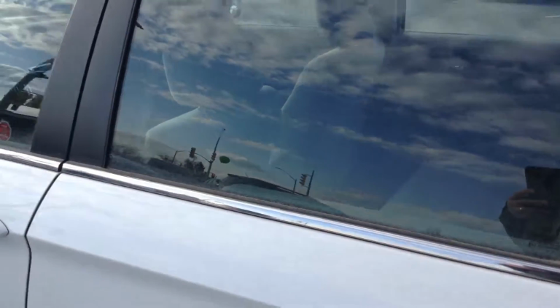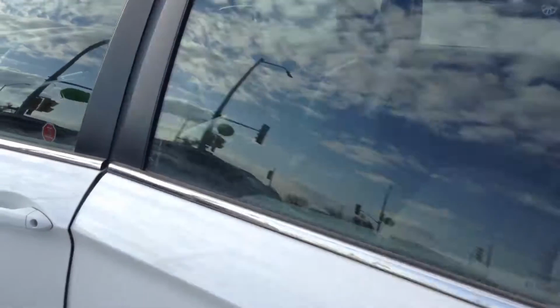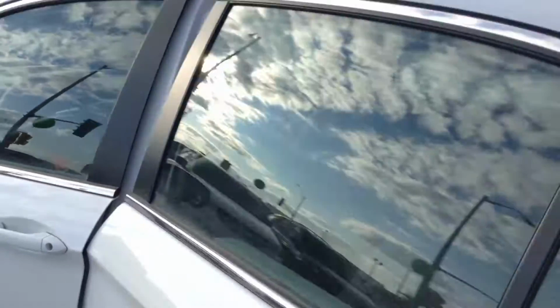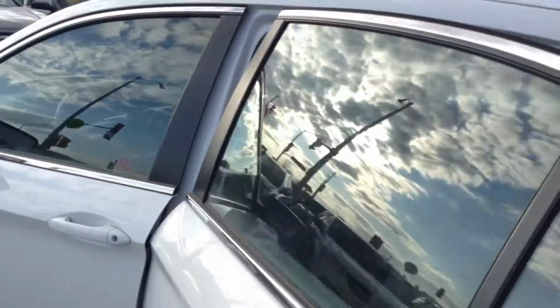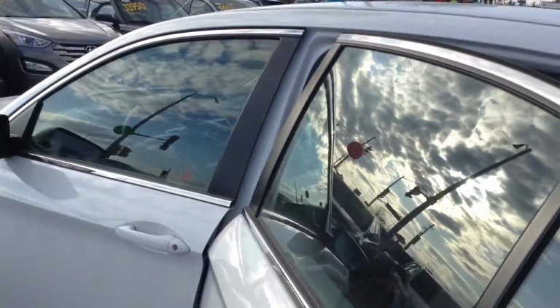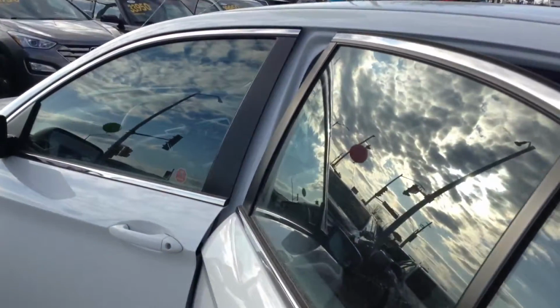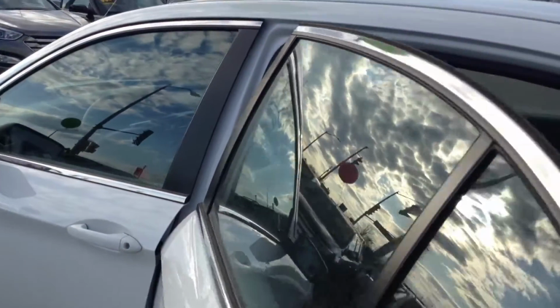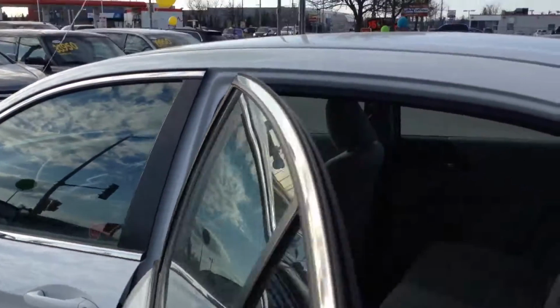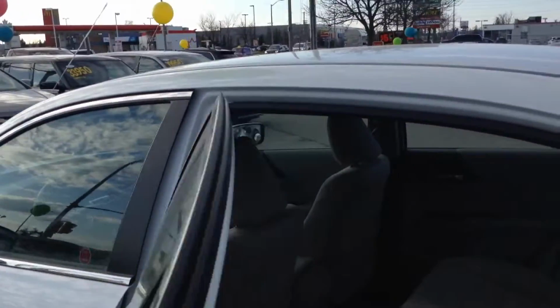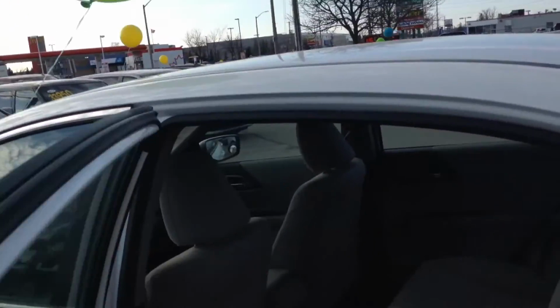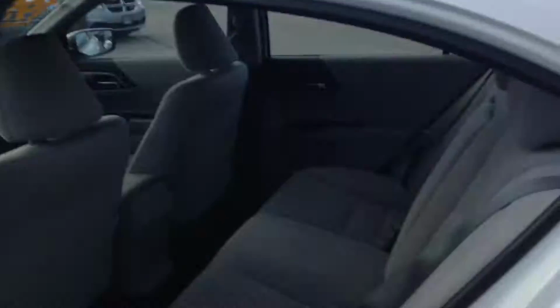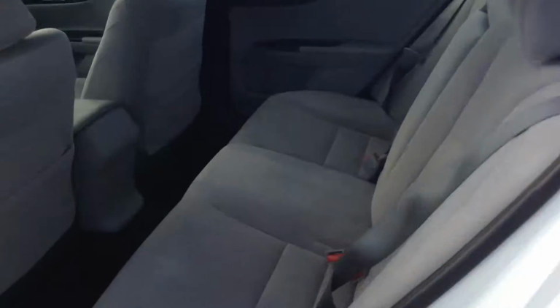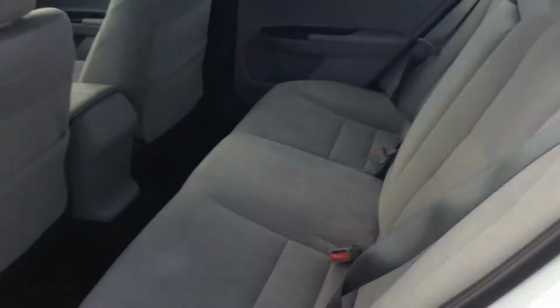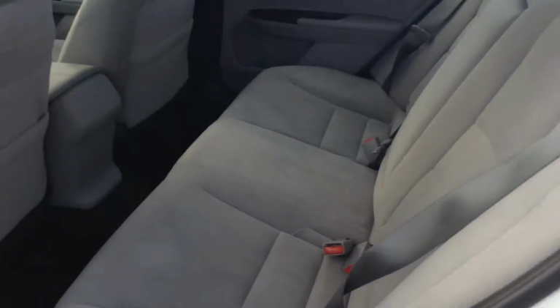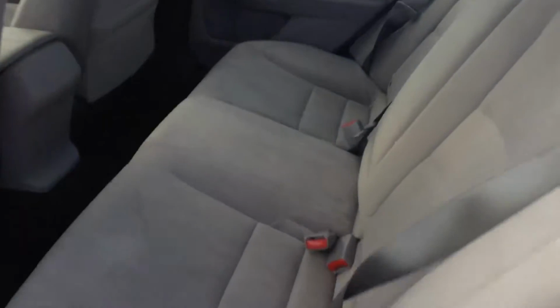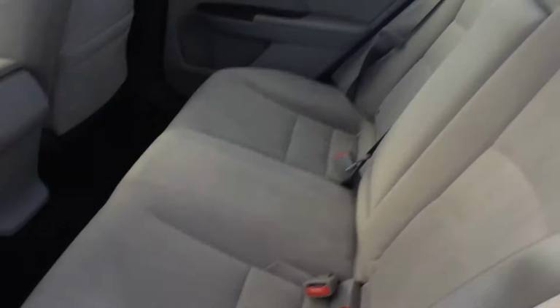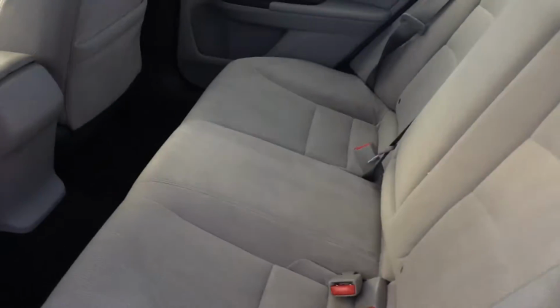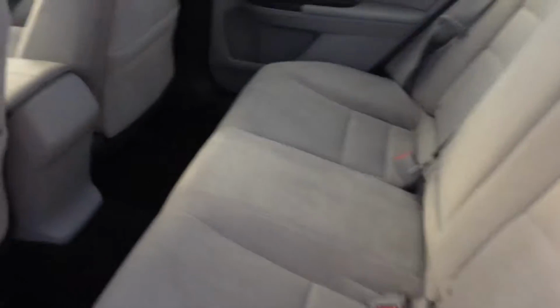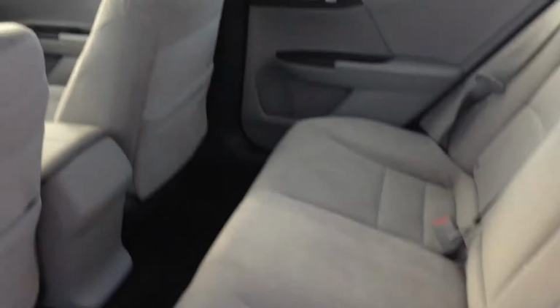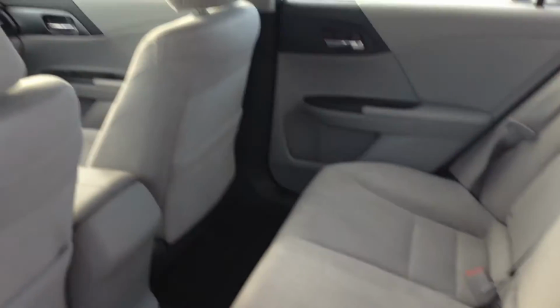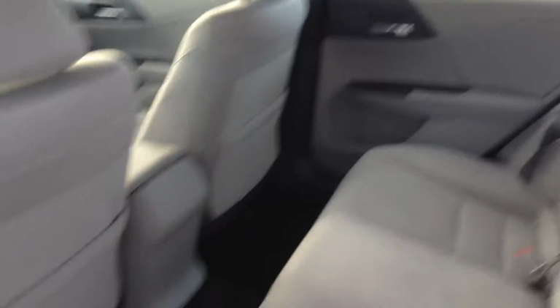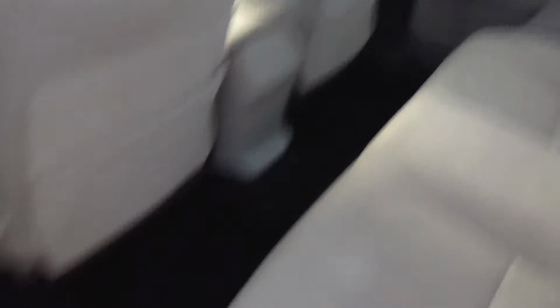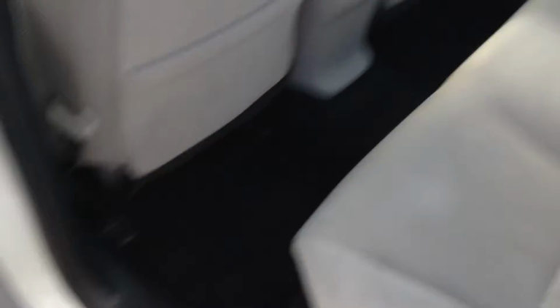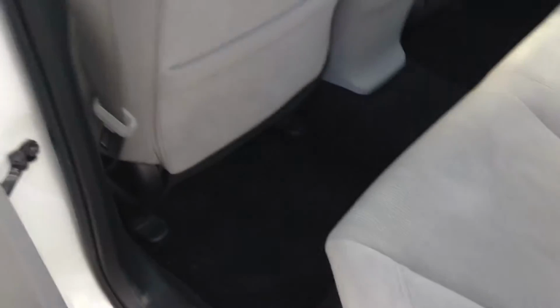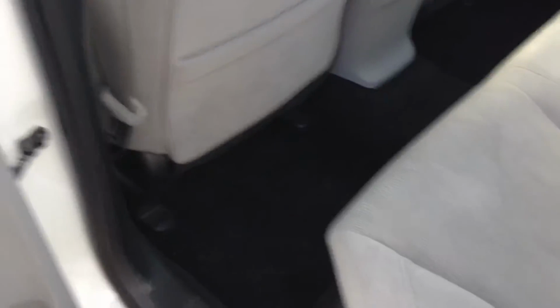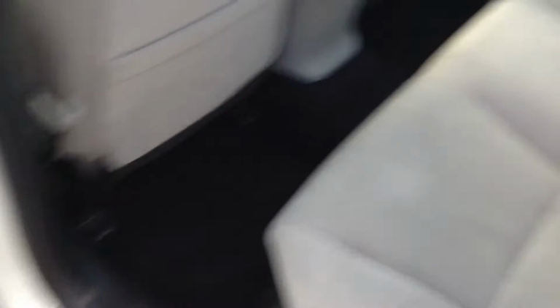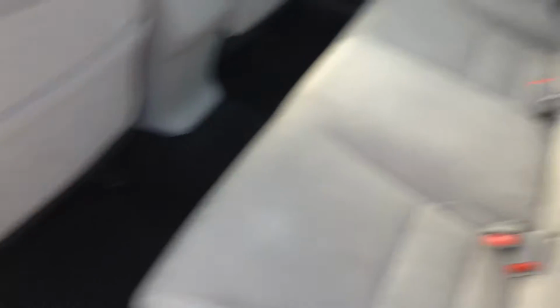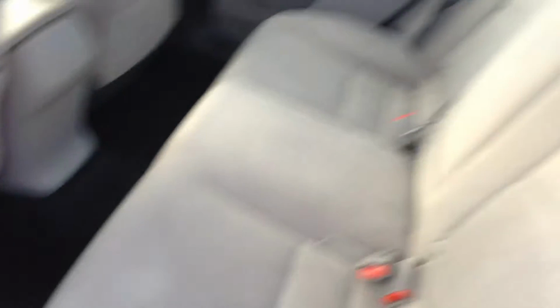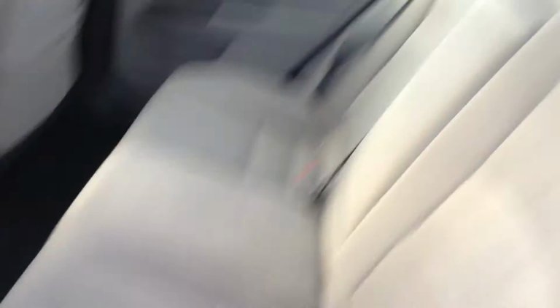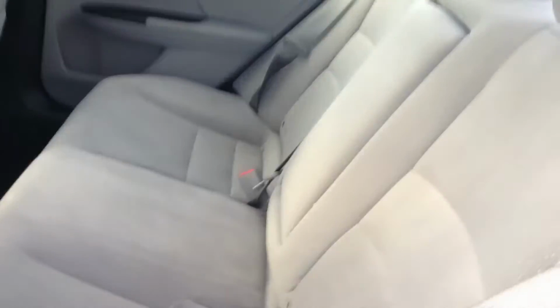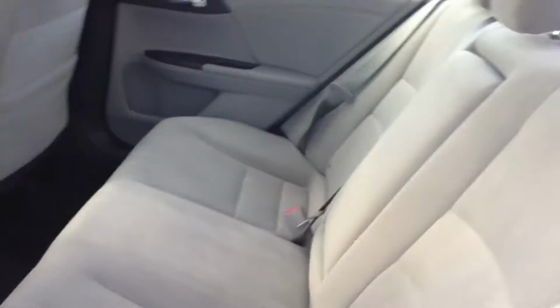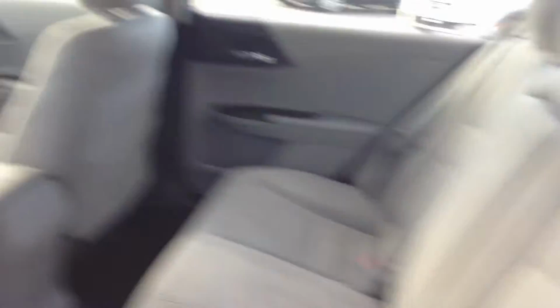If you look in the back seat, we've got a gray interior with black carpet — very clean.